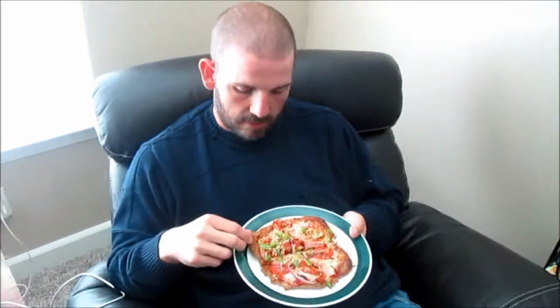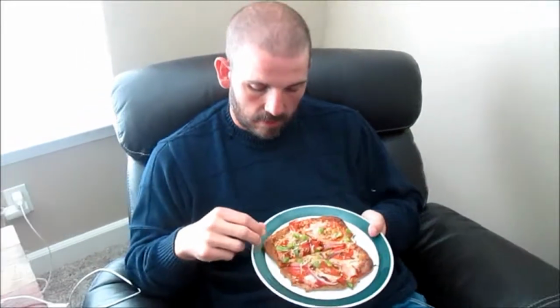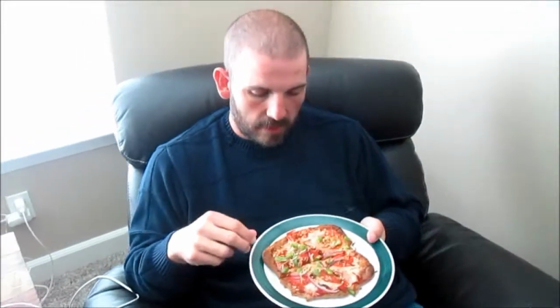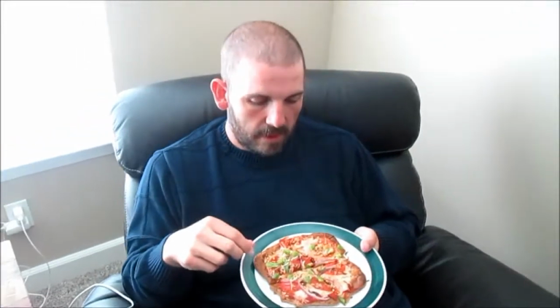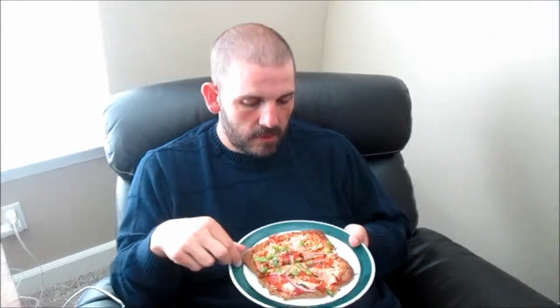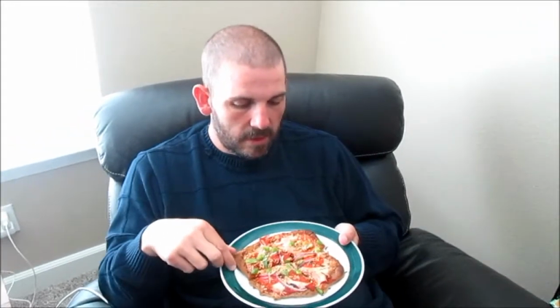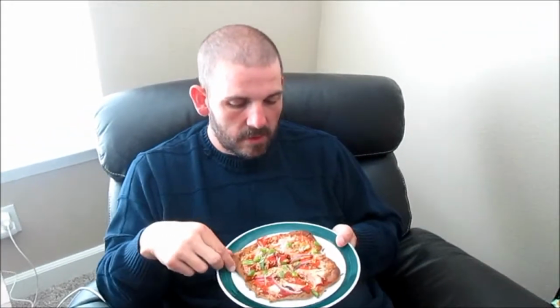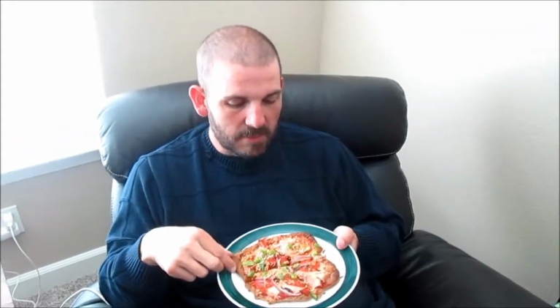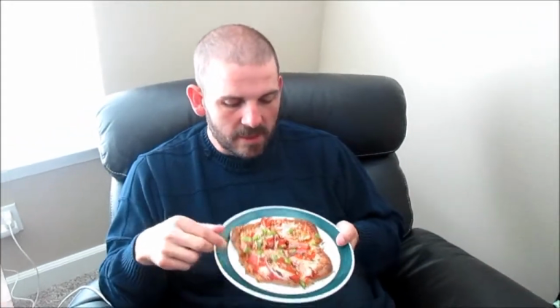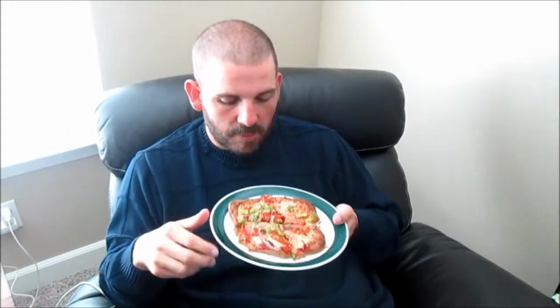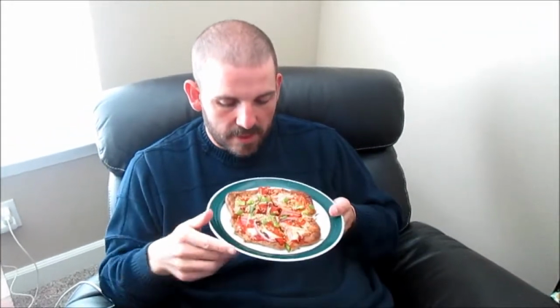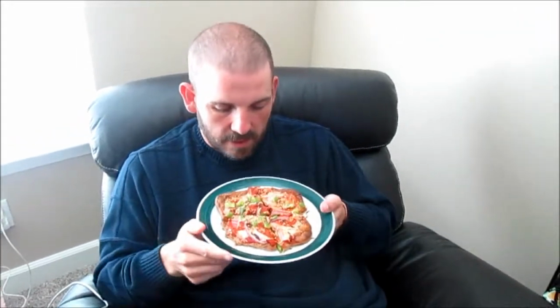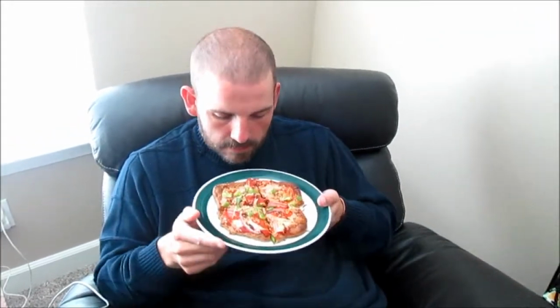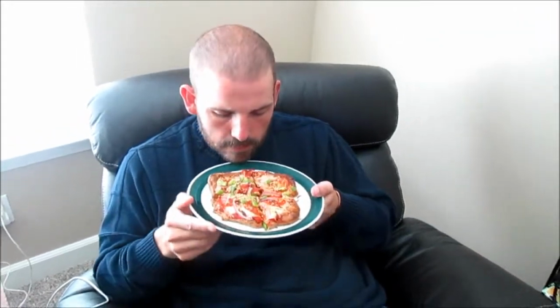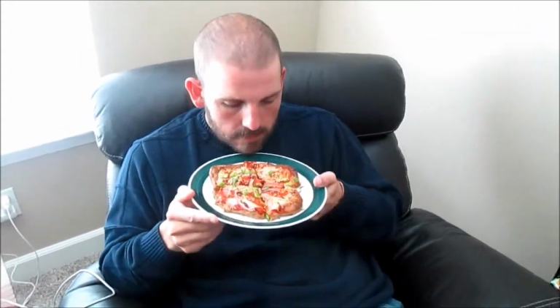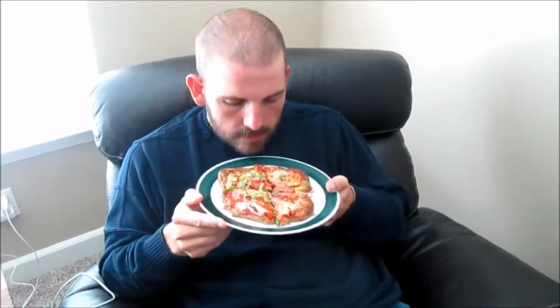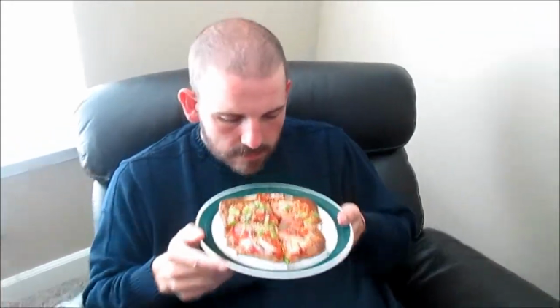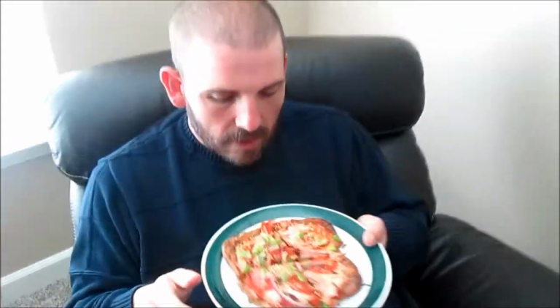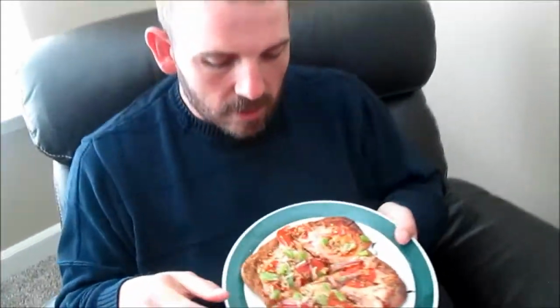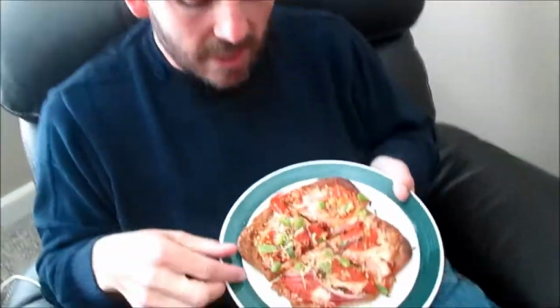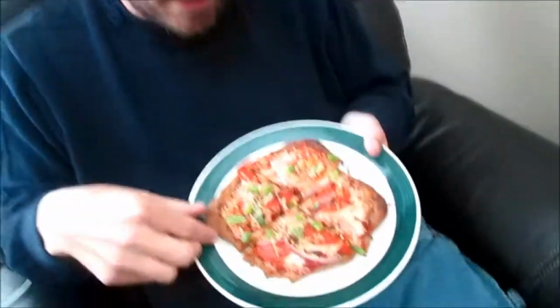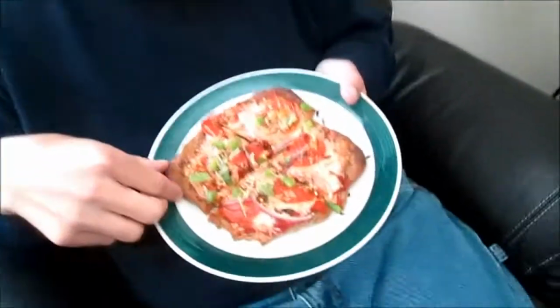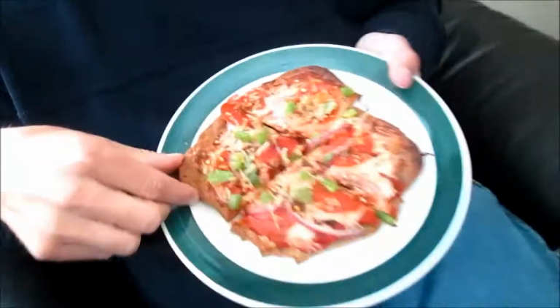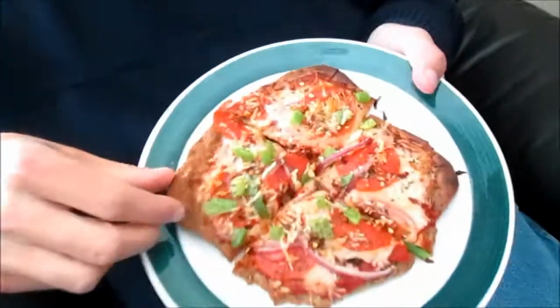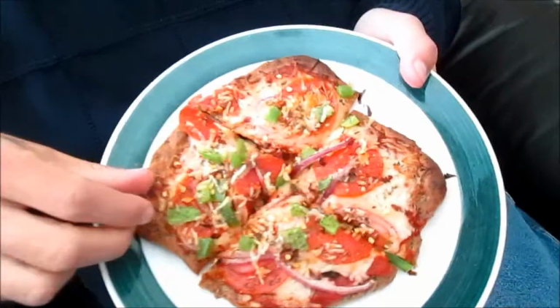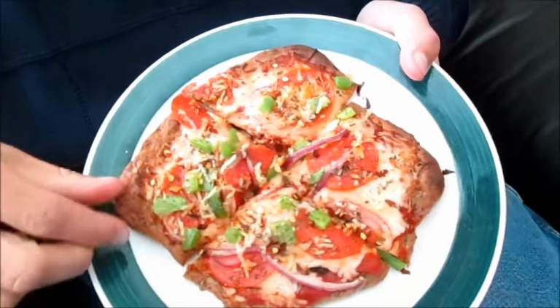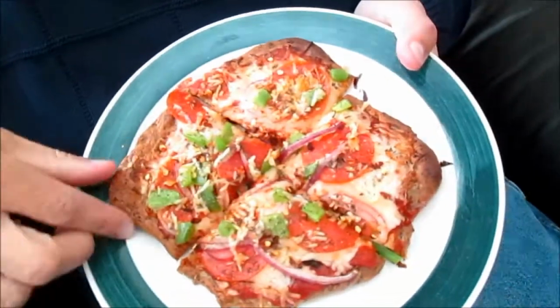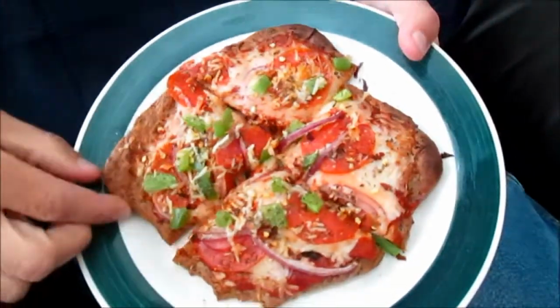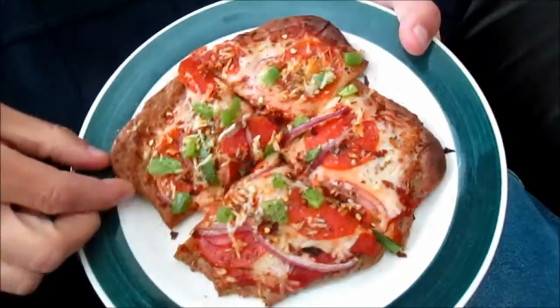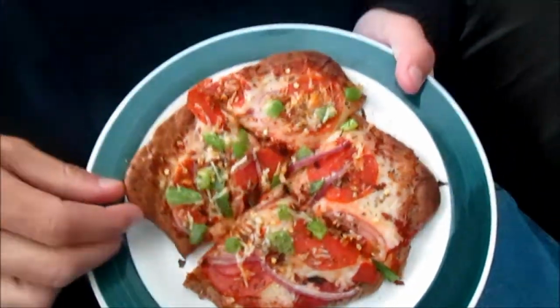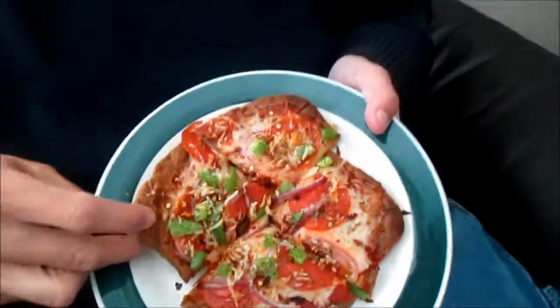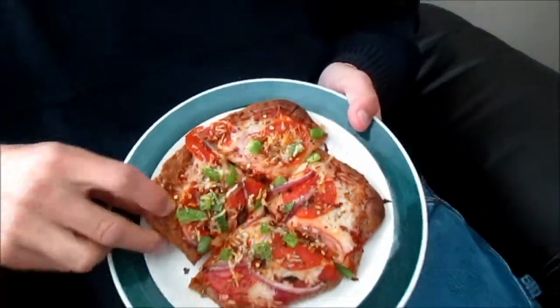Alright, here we go. It smells like pizza, it looks like pizza — let's see if it tastes like pizza.